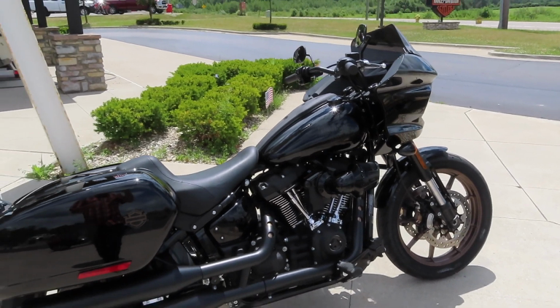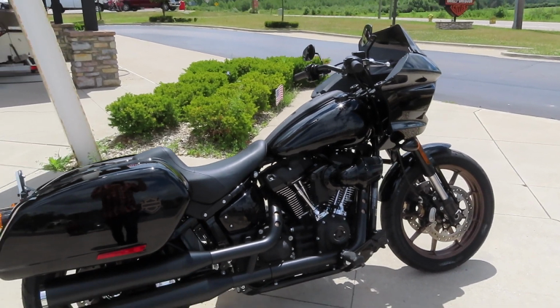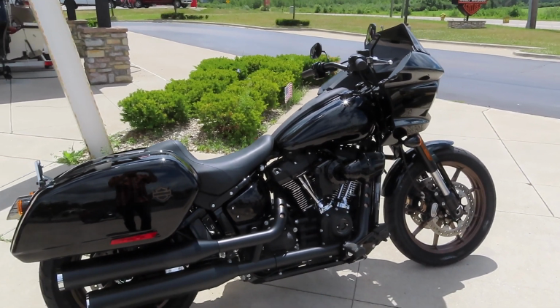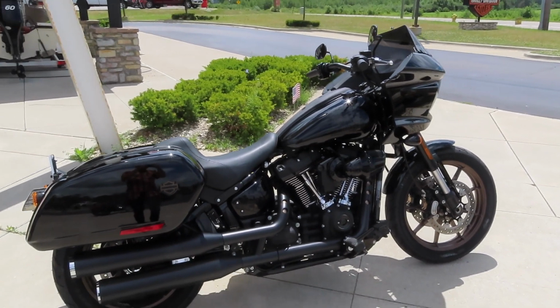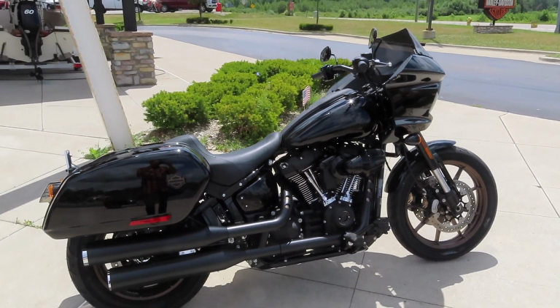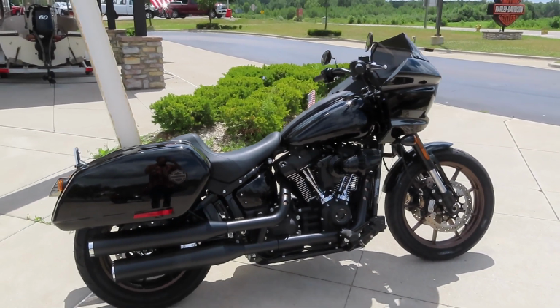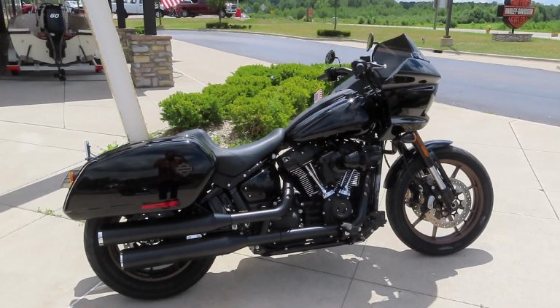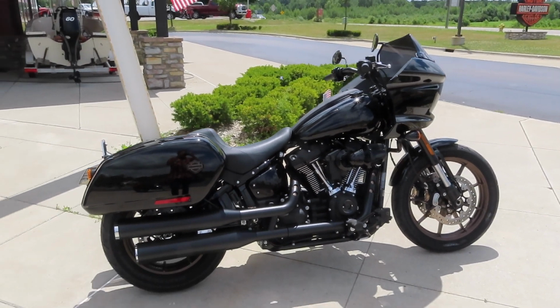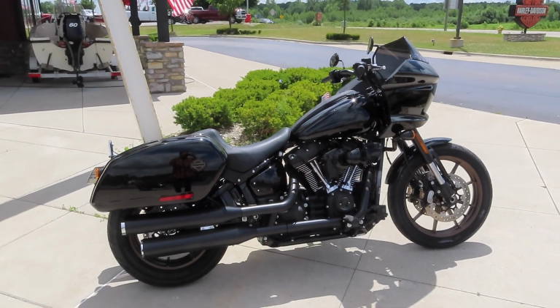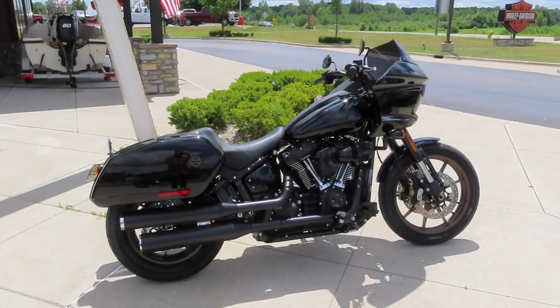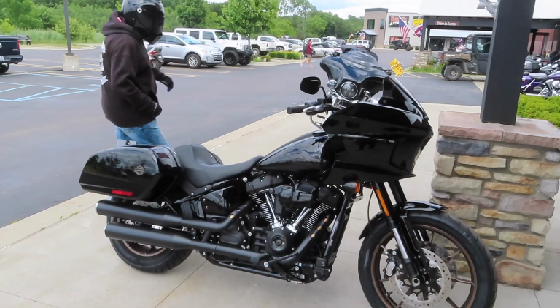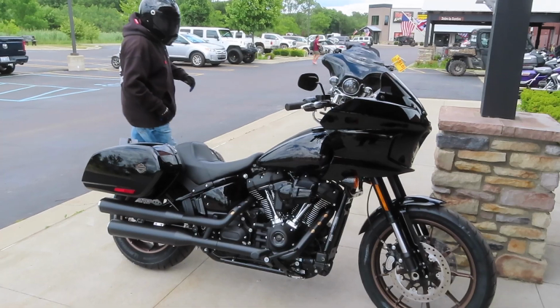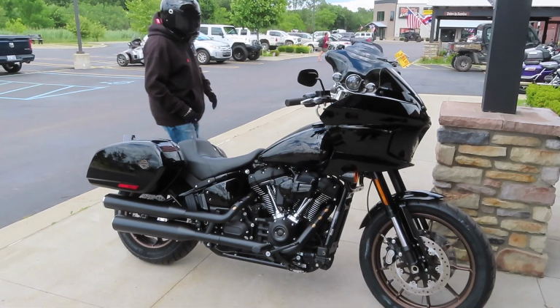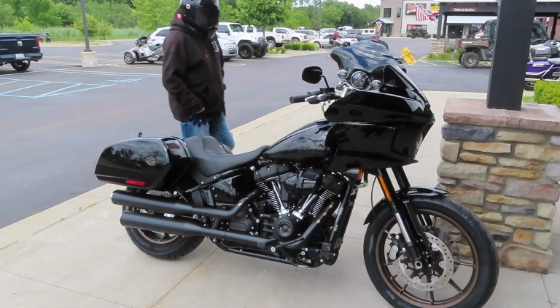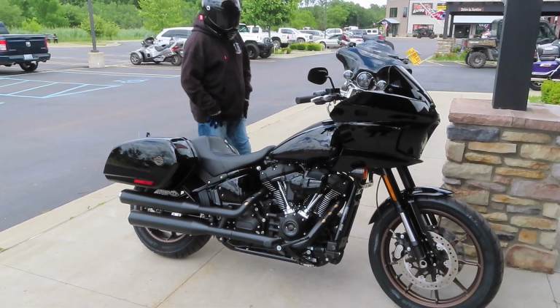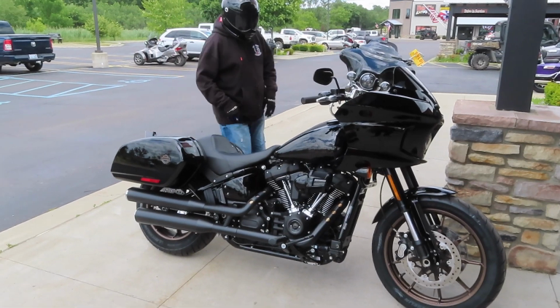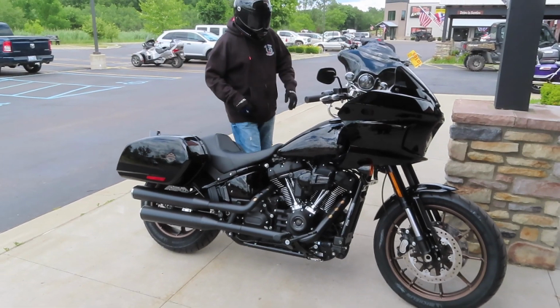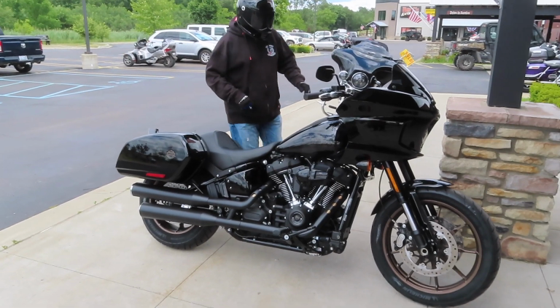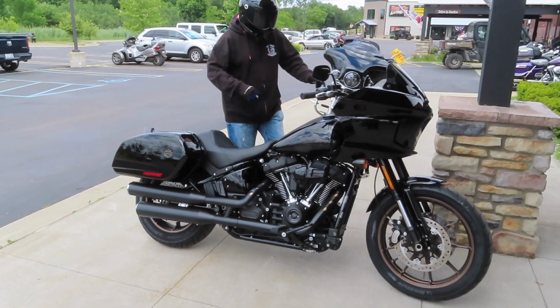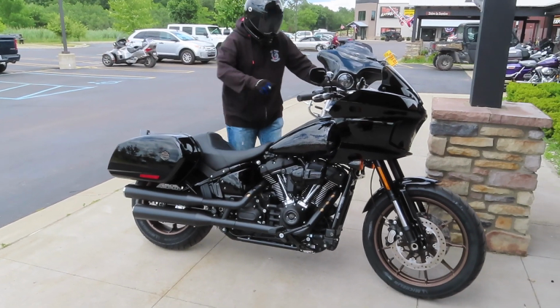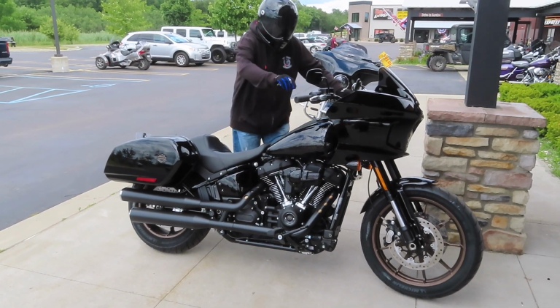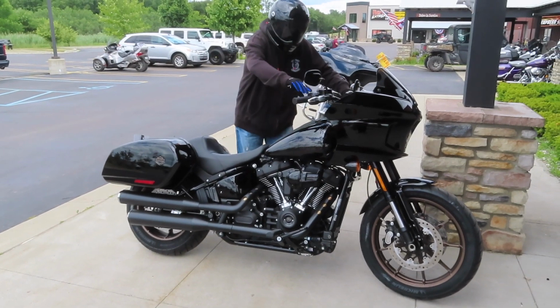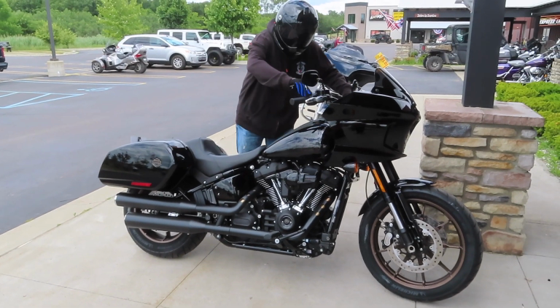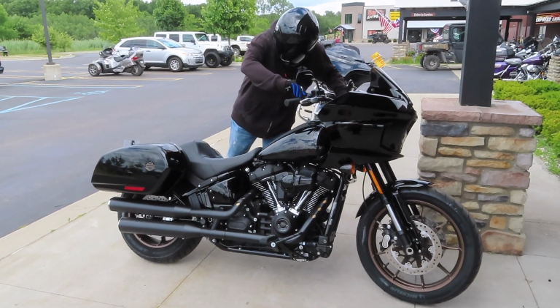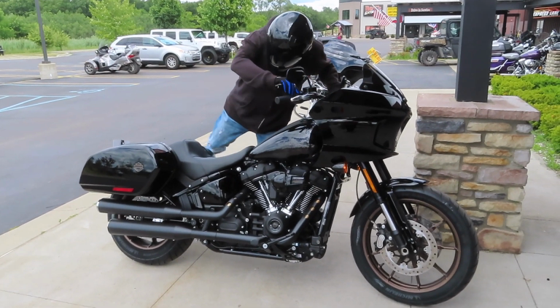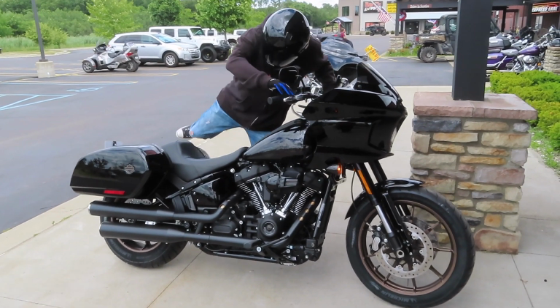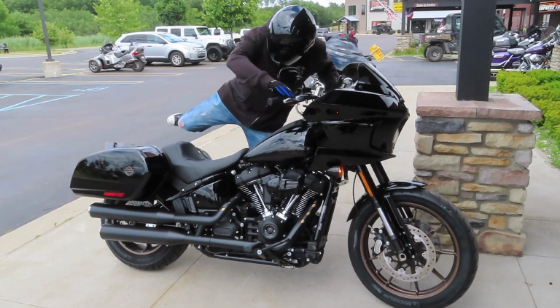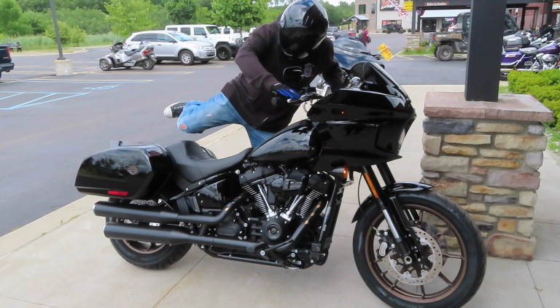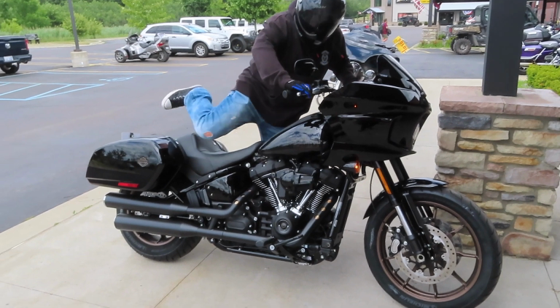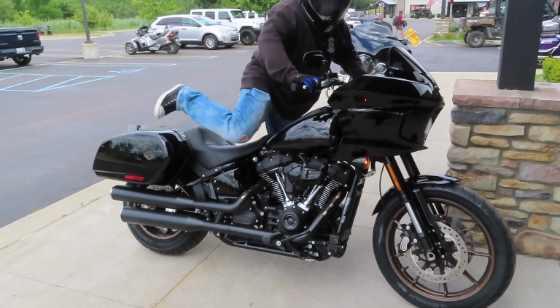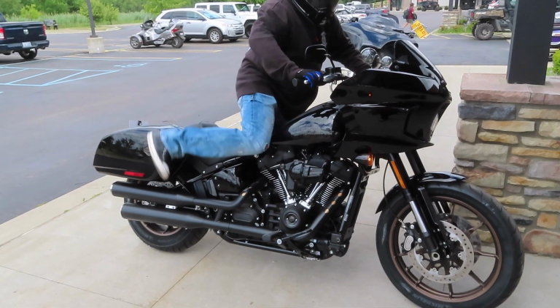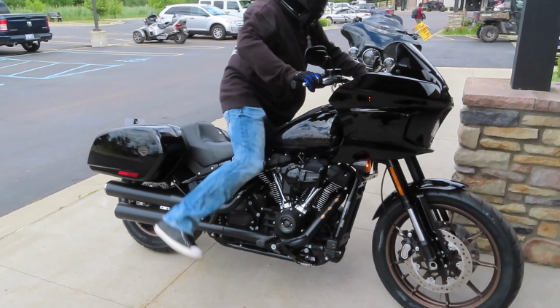Alright guys, my dad's just hopping on the bike now to get ready to head home.